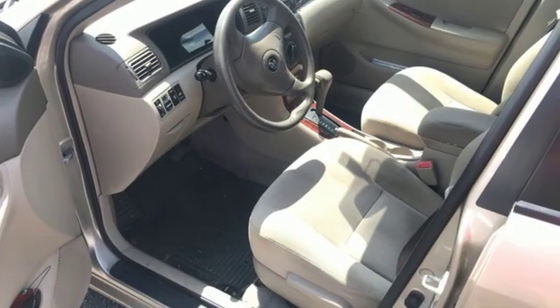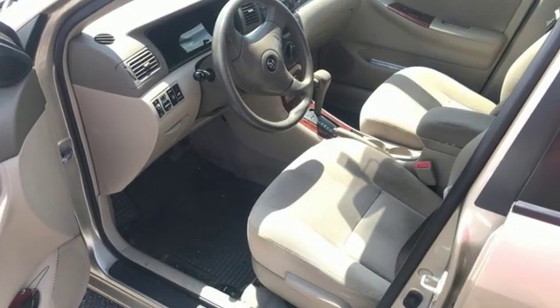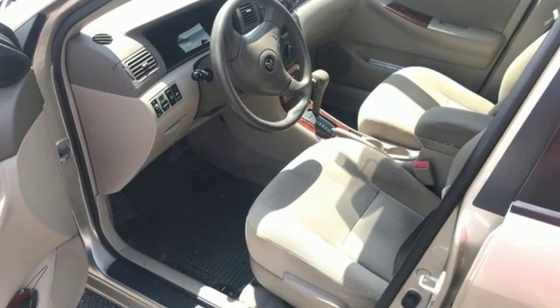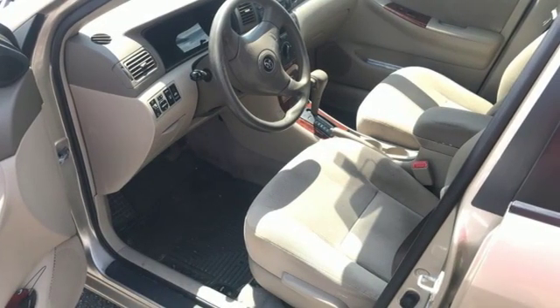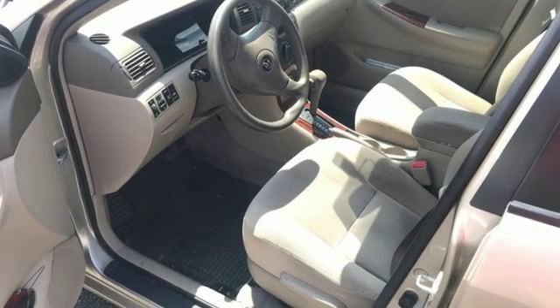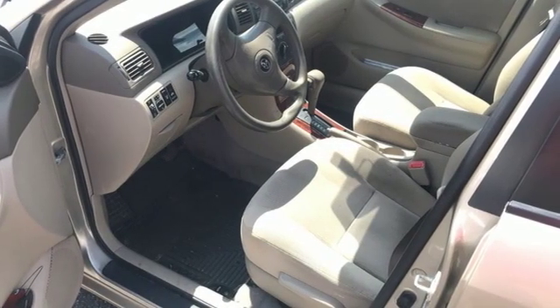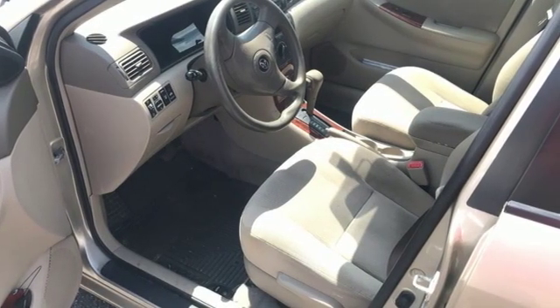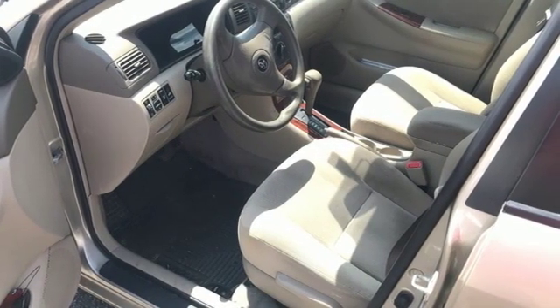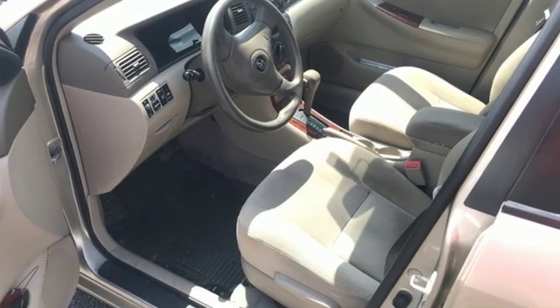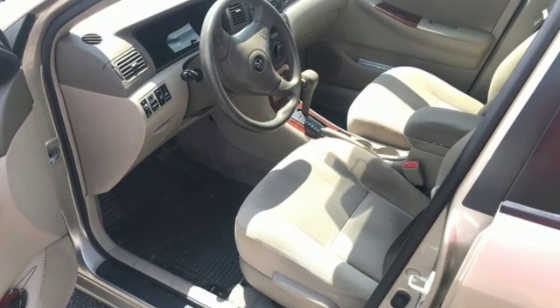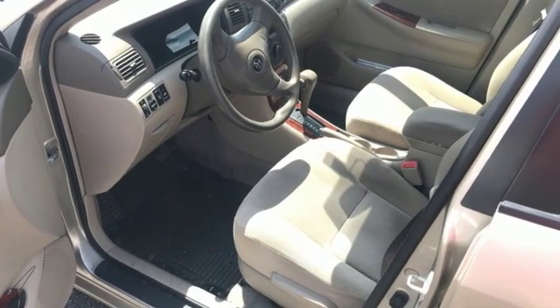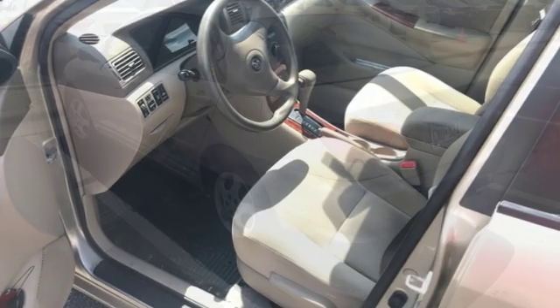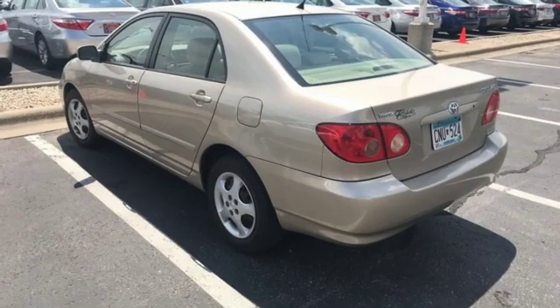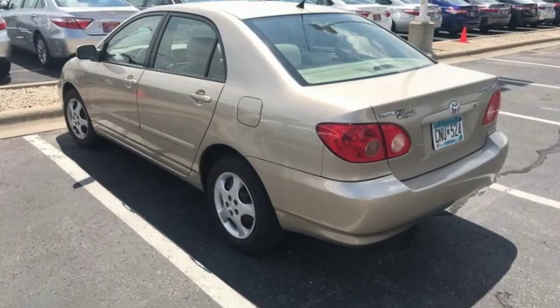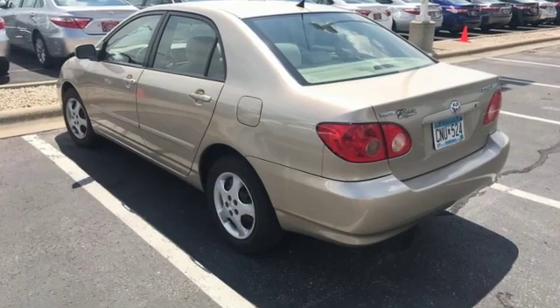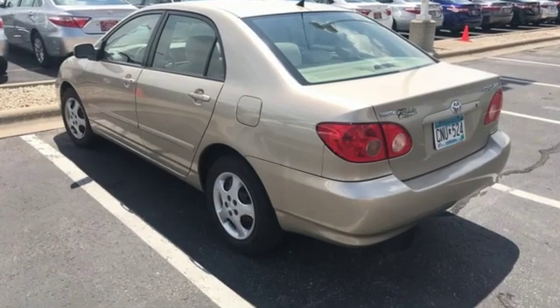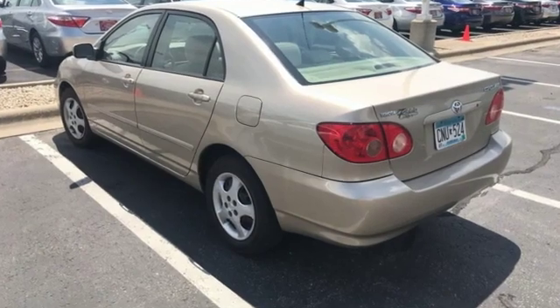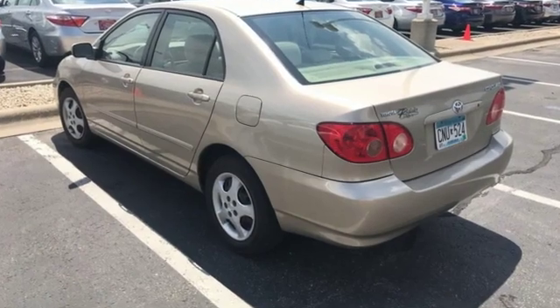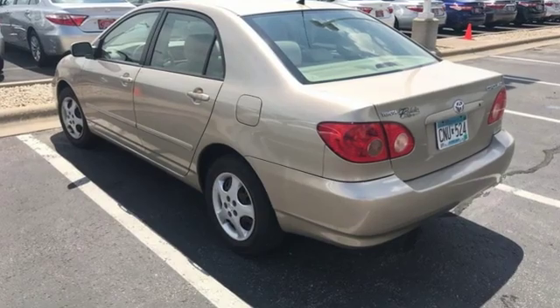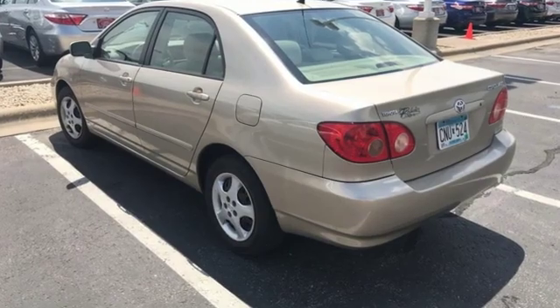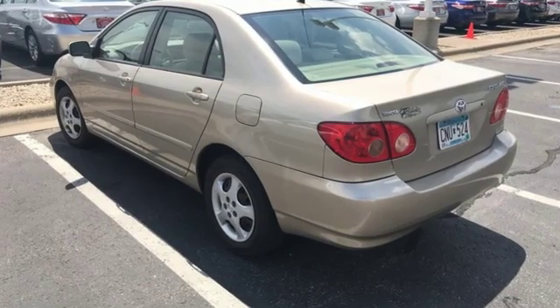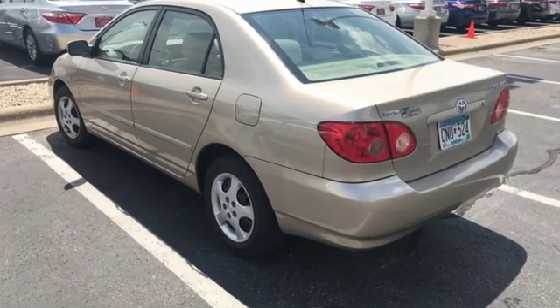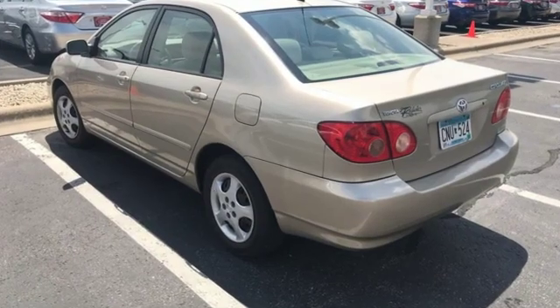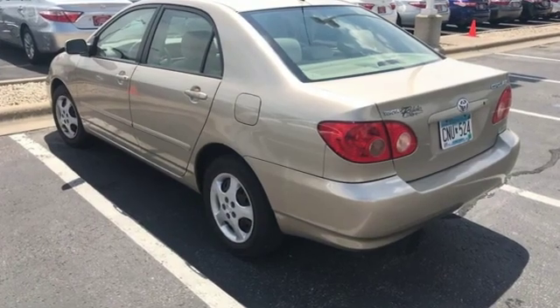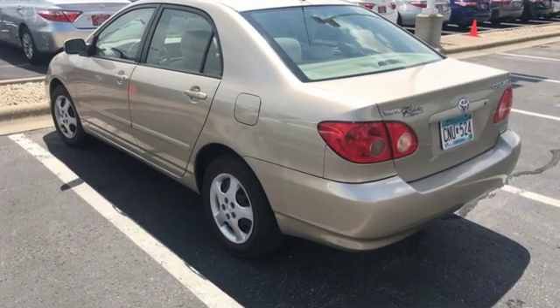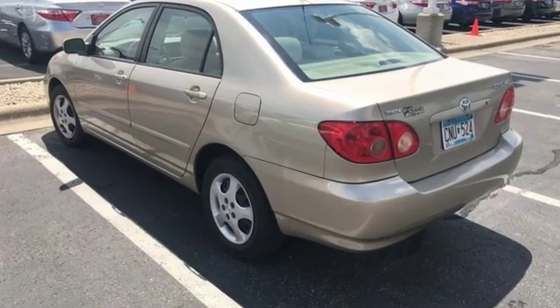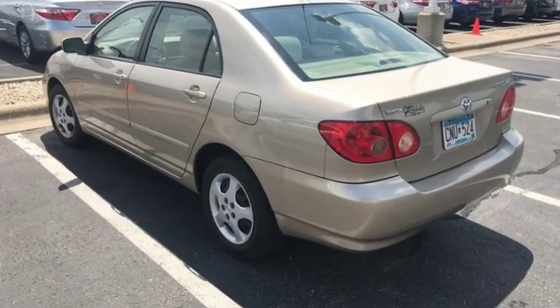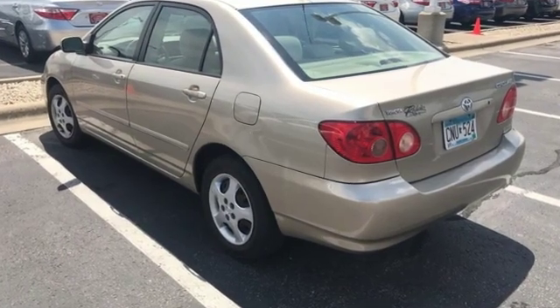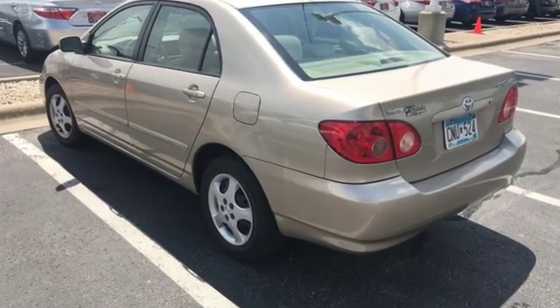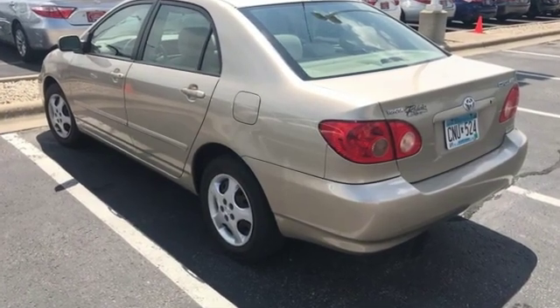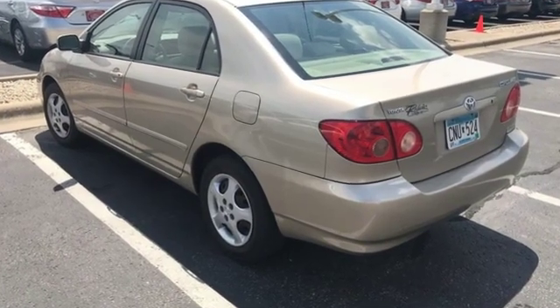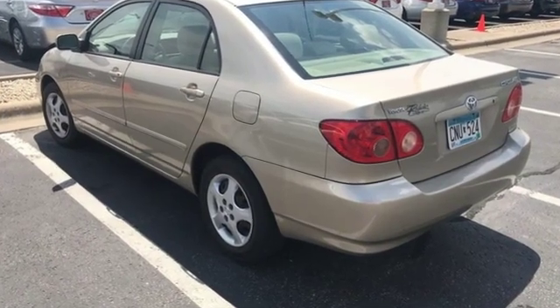Toyota — steered by ingenuity, driven by passion. See what it can do for you when you take it for a test drive.